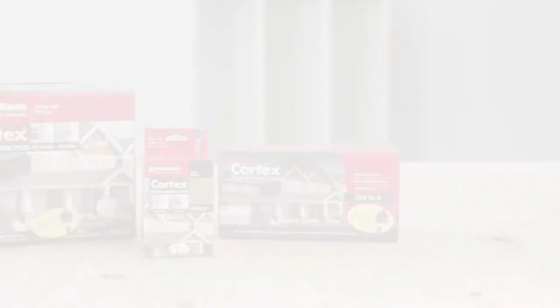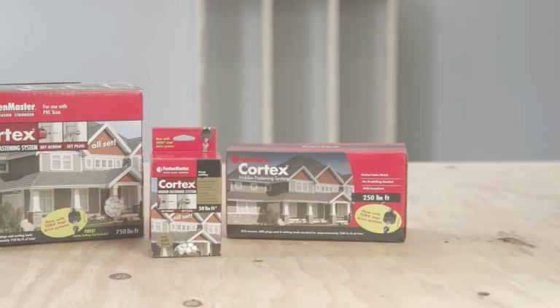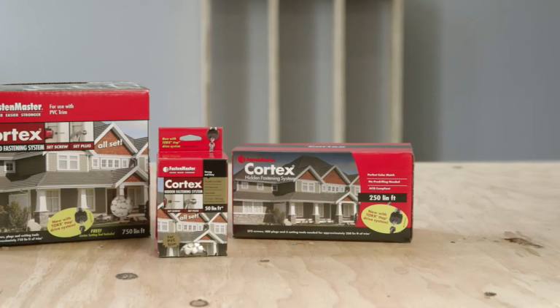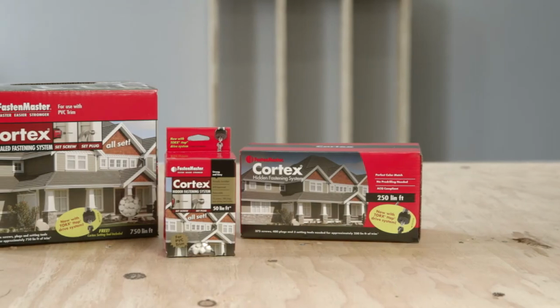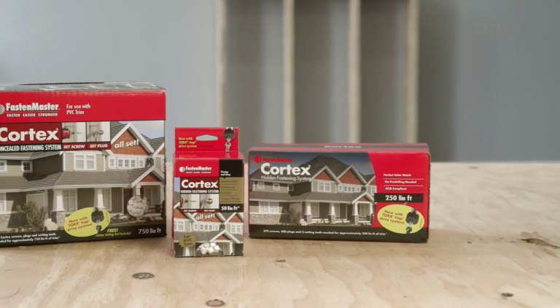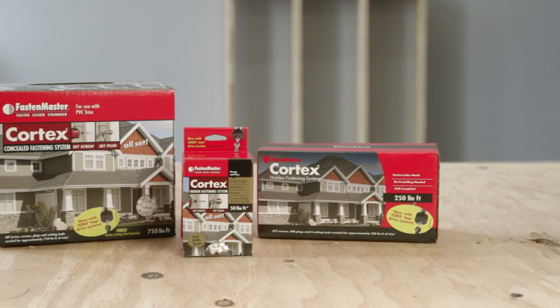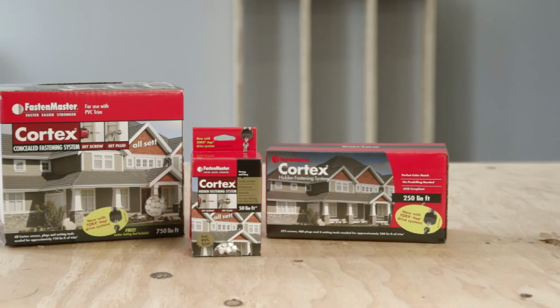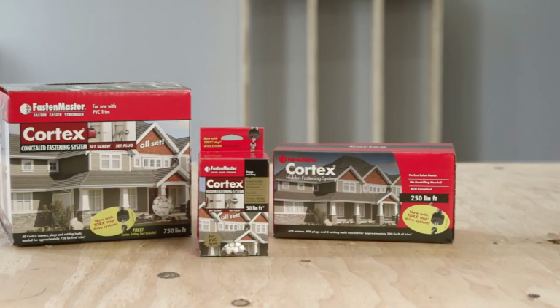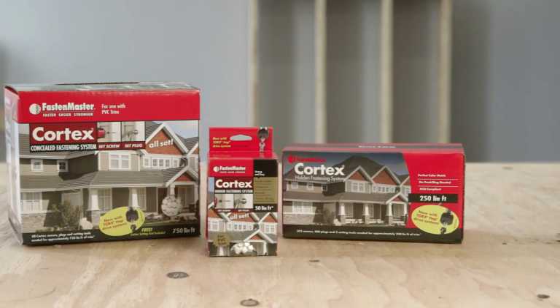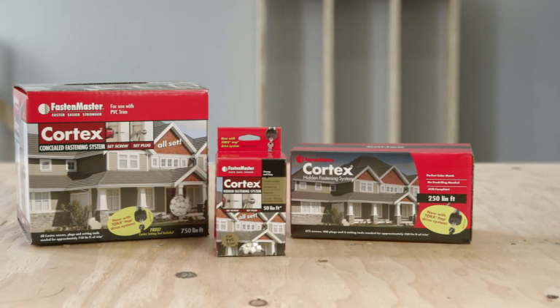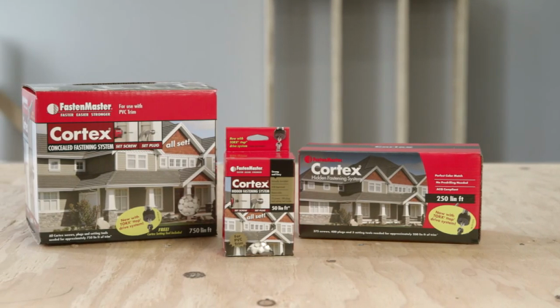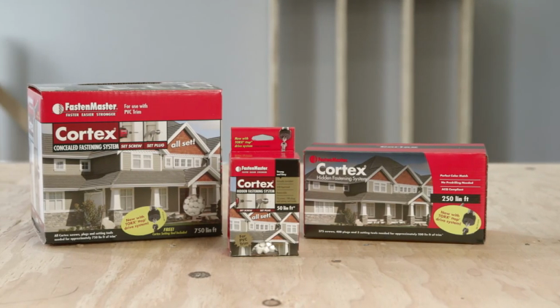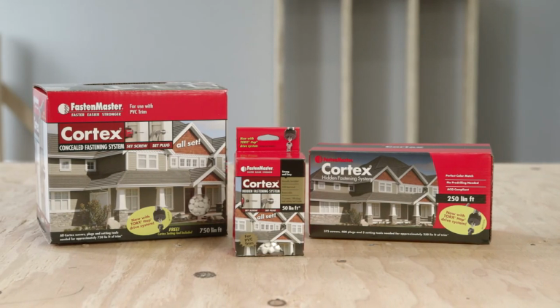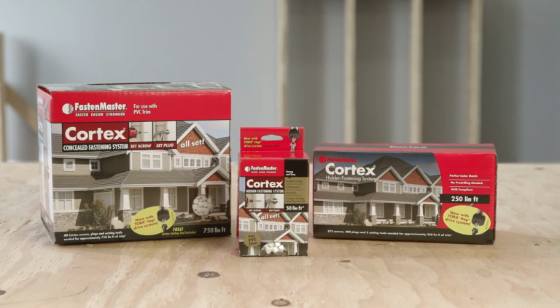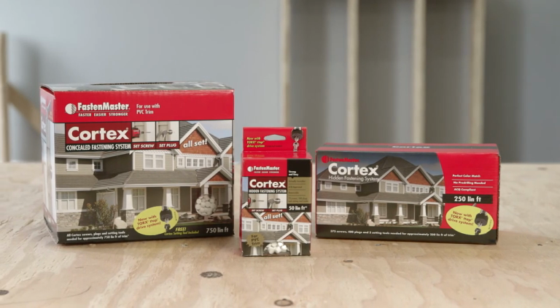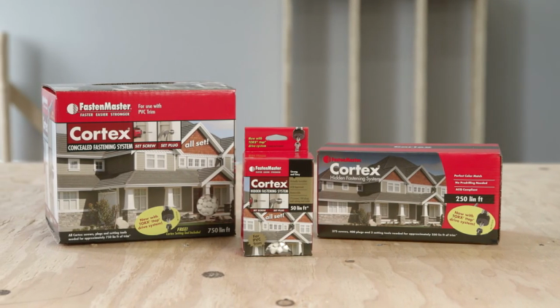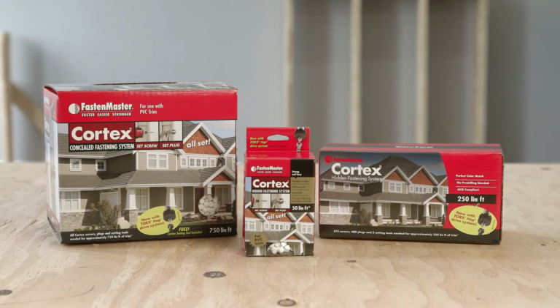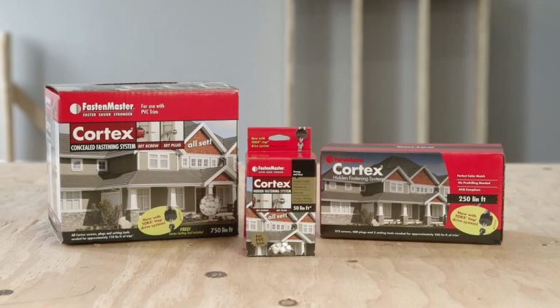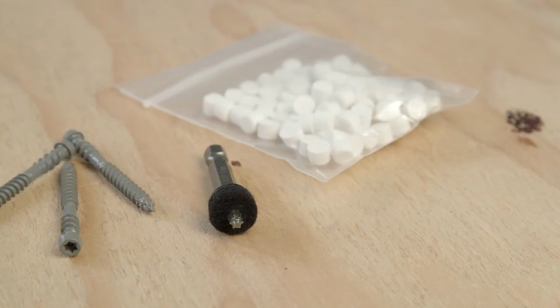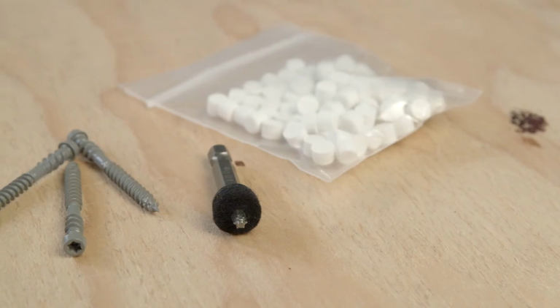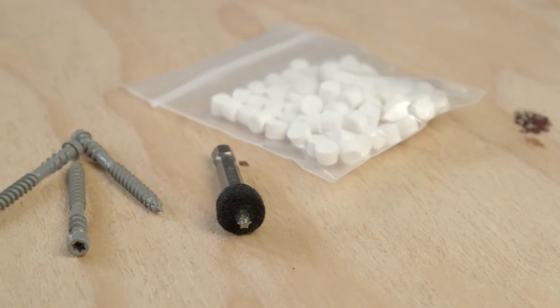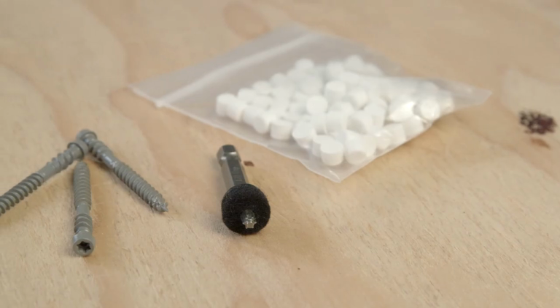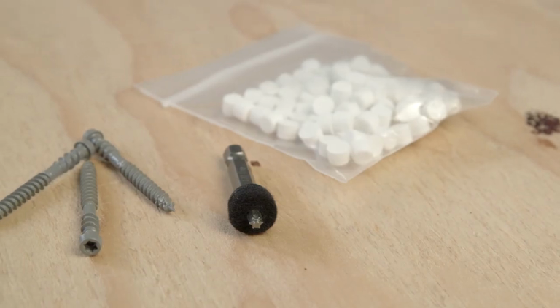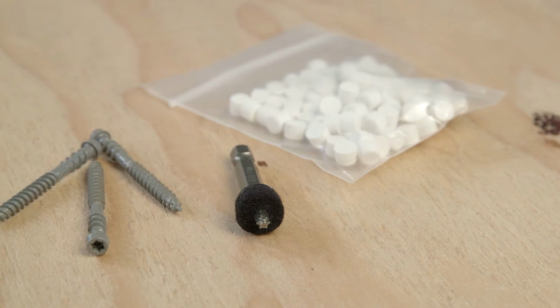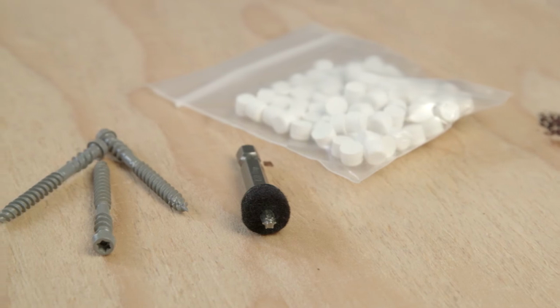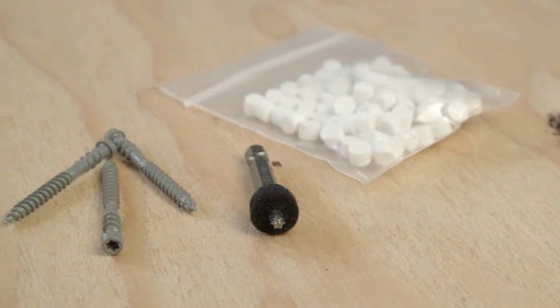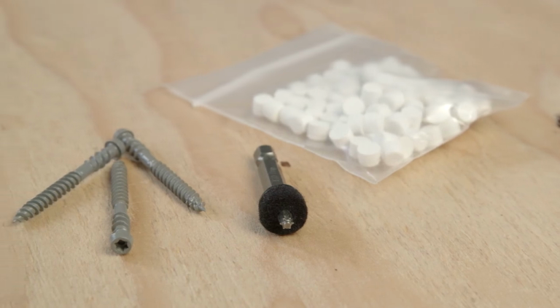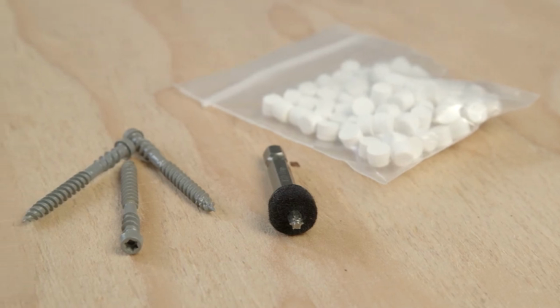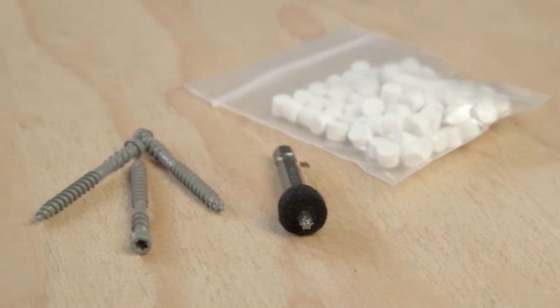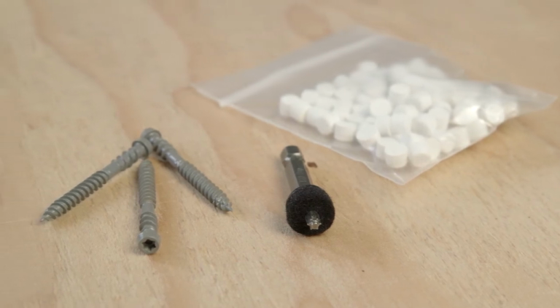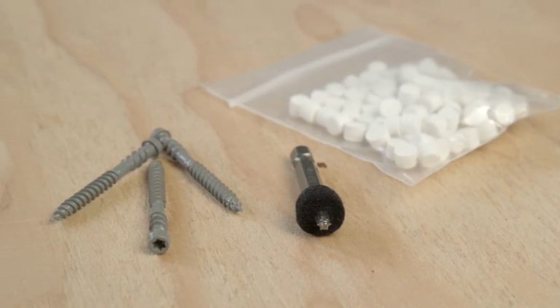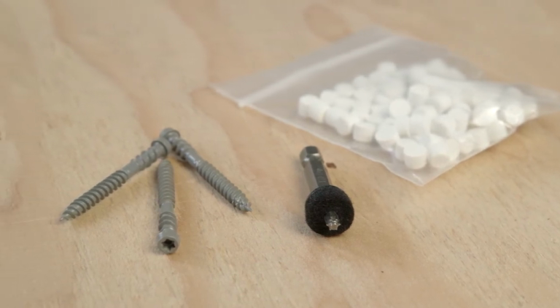Each package of Cortex comes complete with screws, Torx T-tap setting tools, and PVC trim plugs.